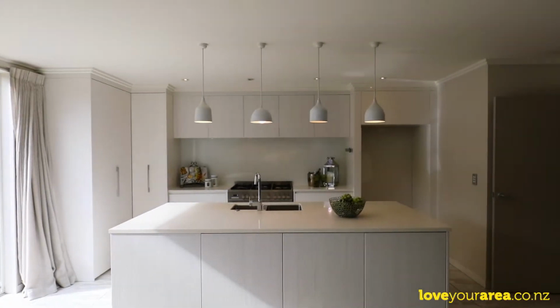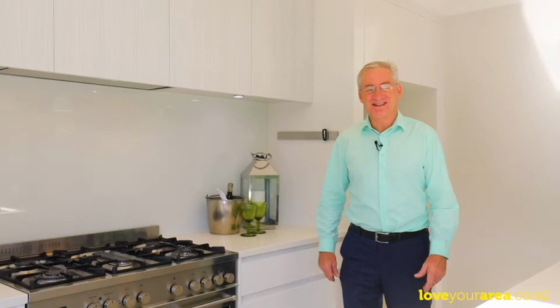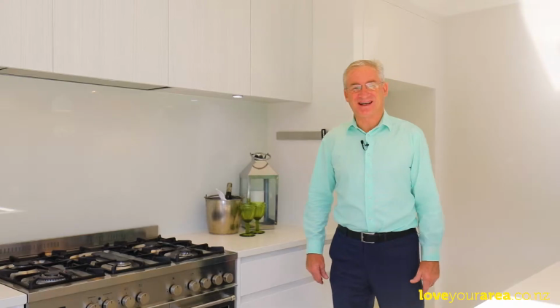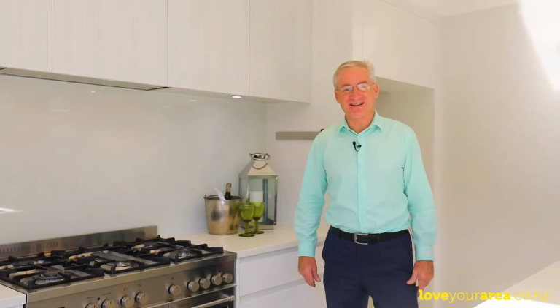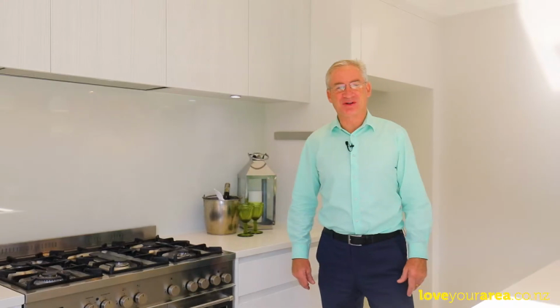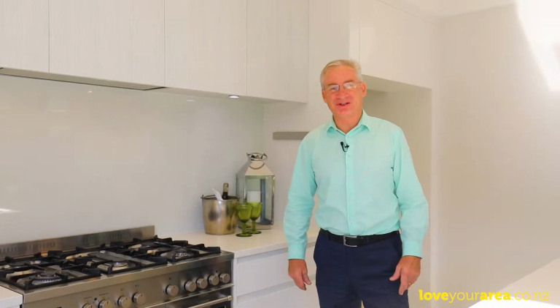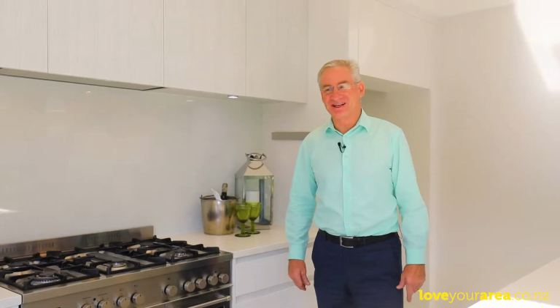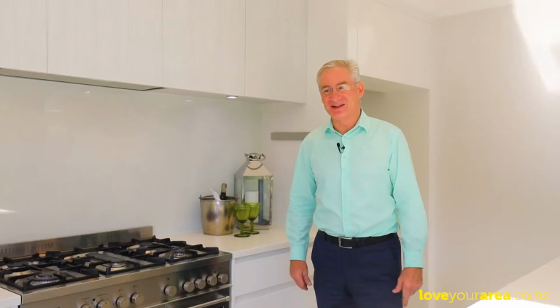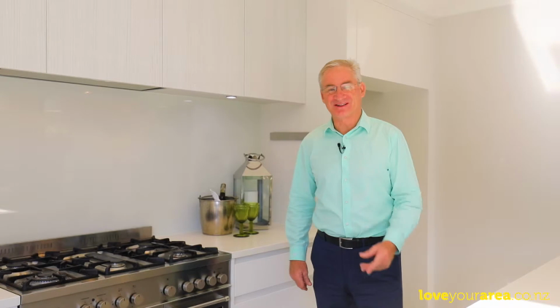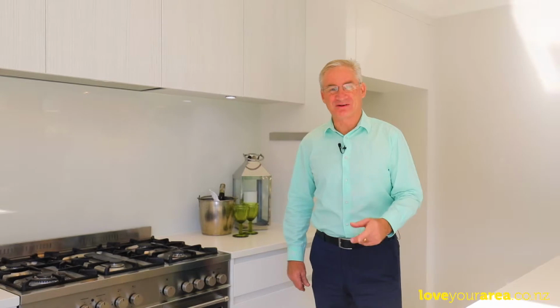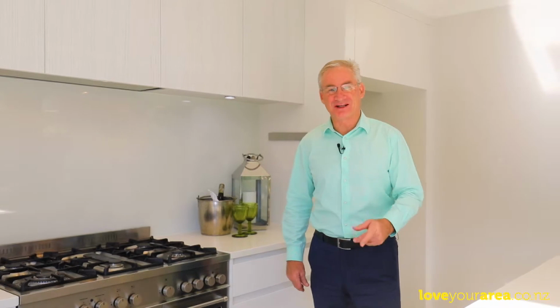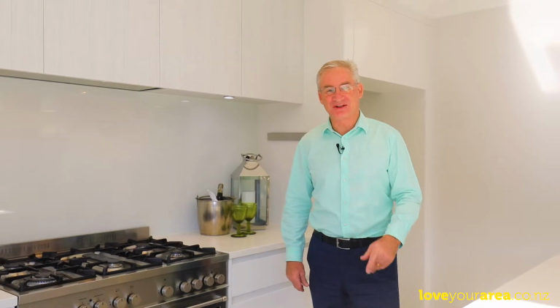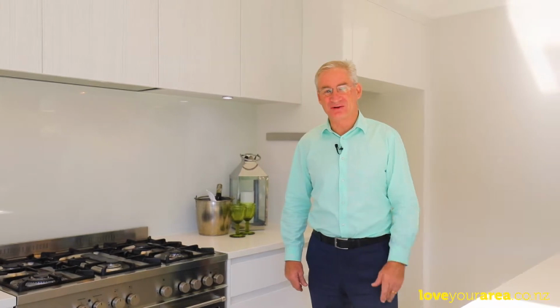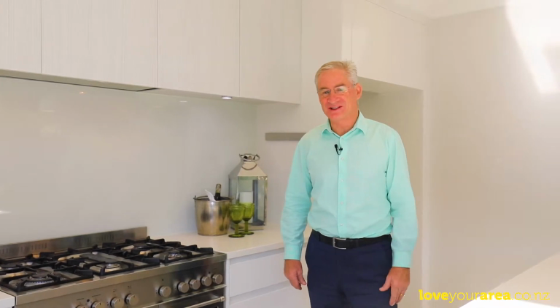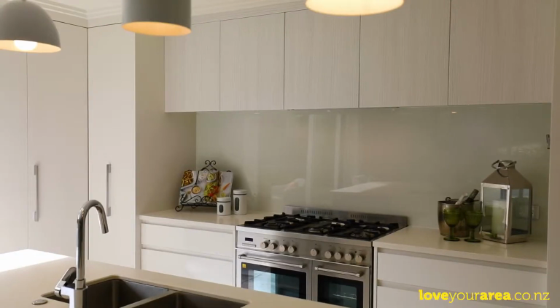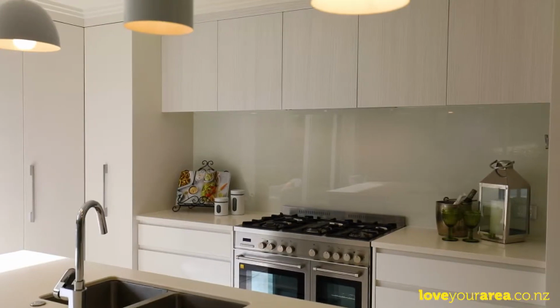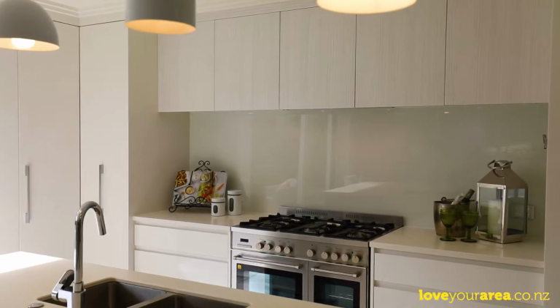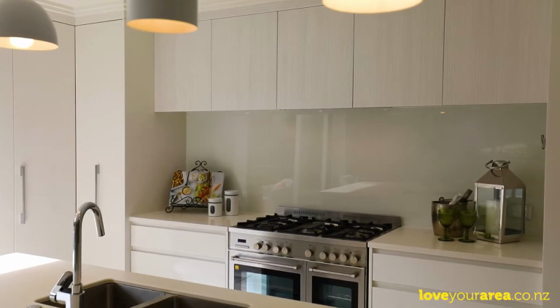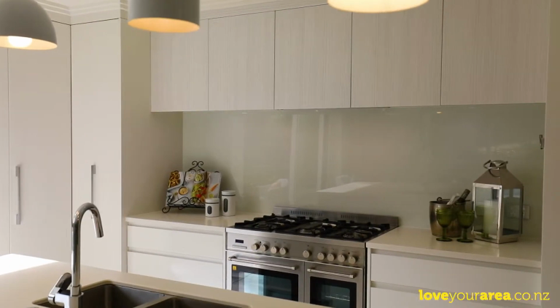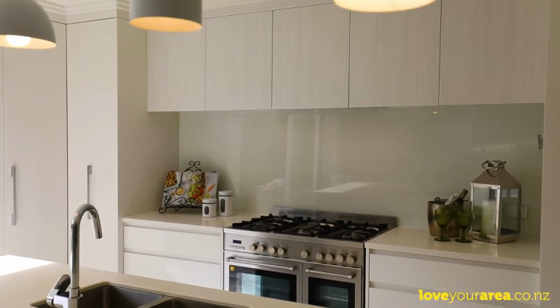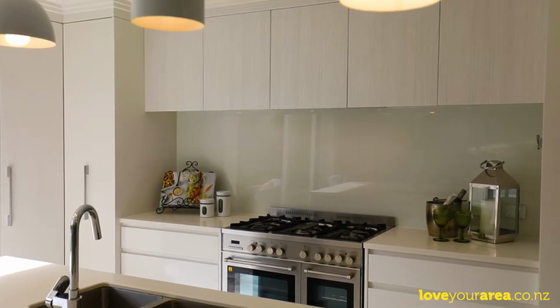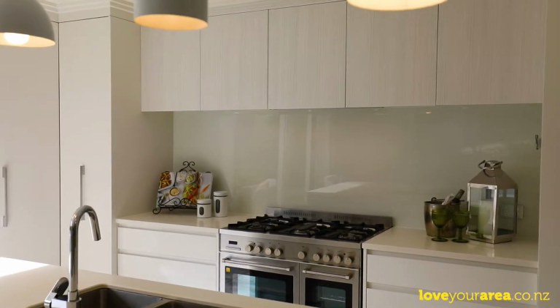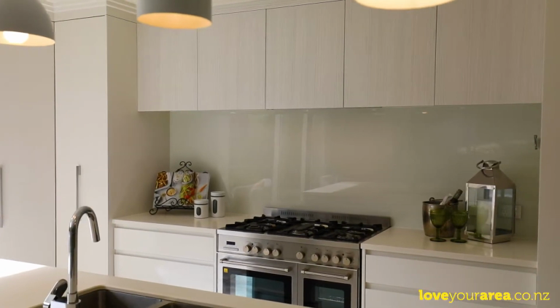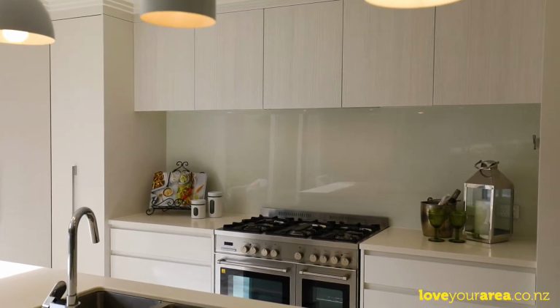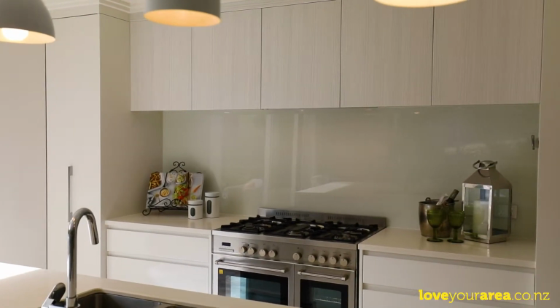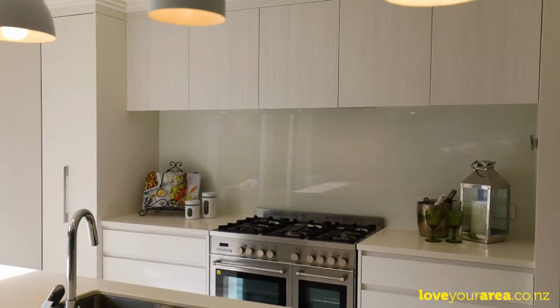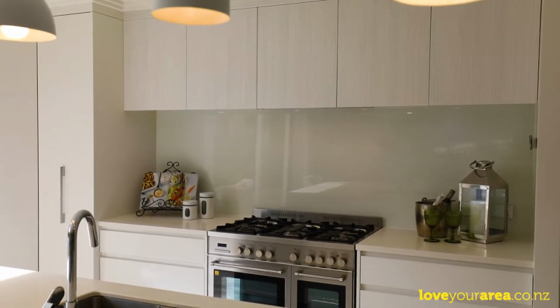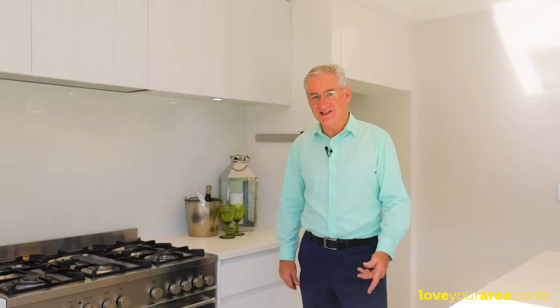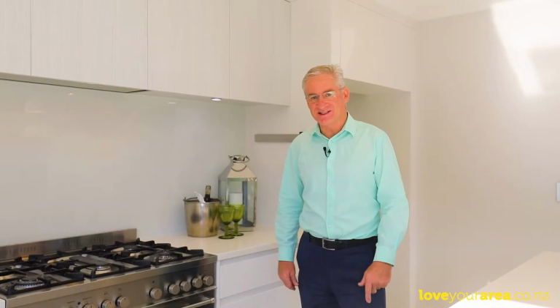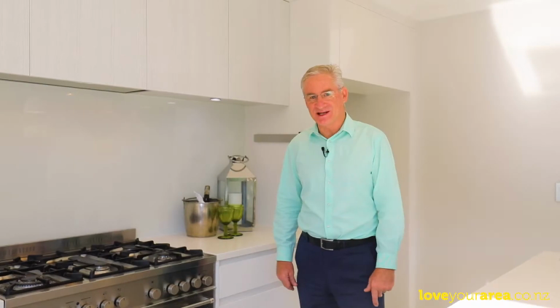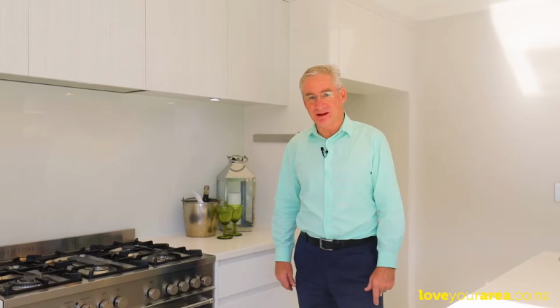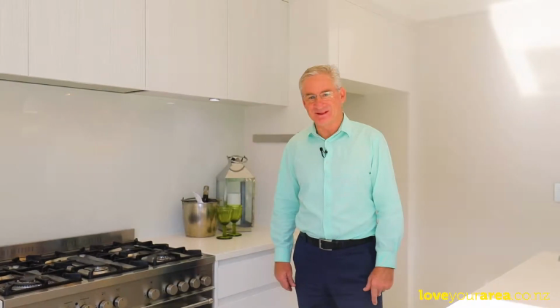Check out this gorgeous kitchen — it's got great storage, a five-burner gas cooktop, and a fantastic double oven.